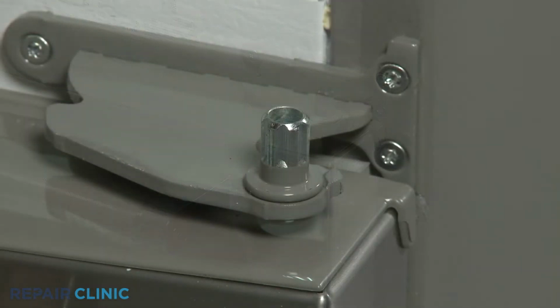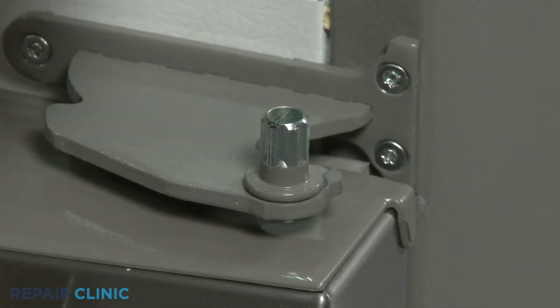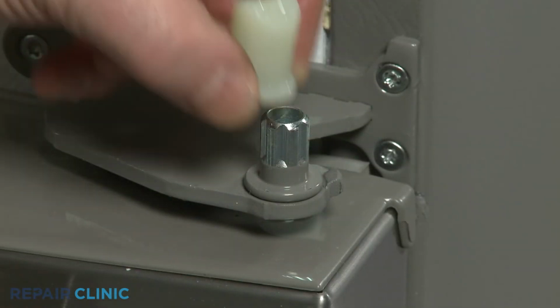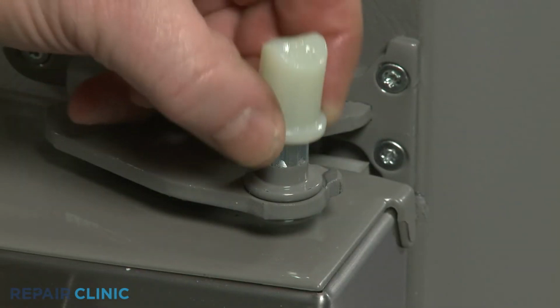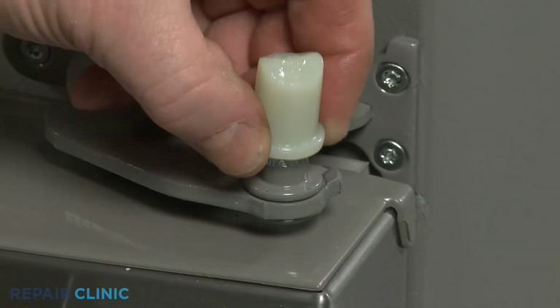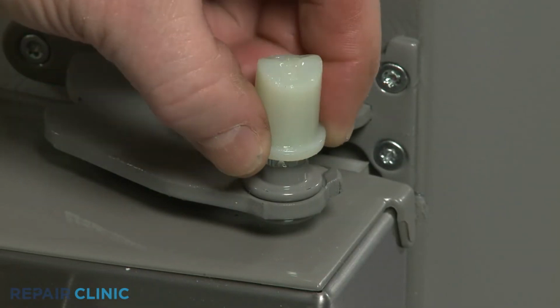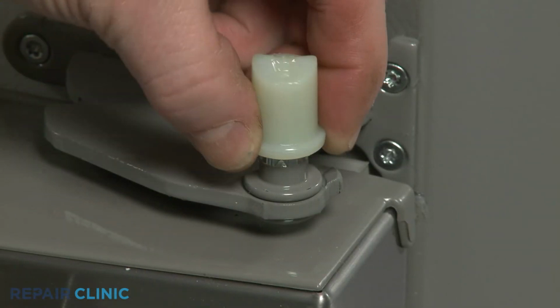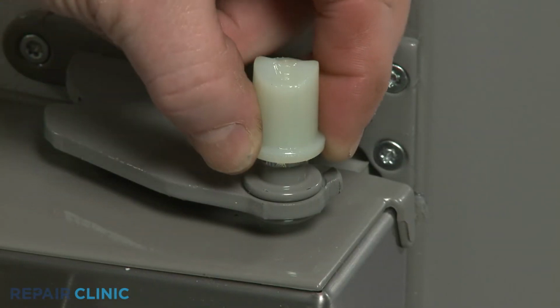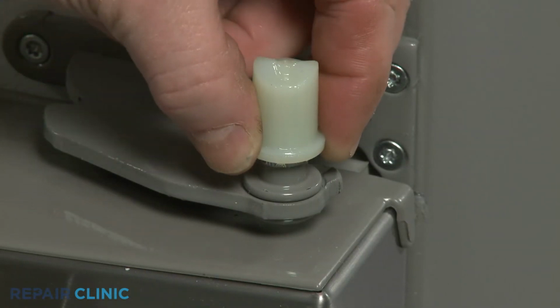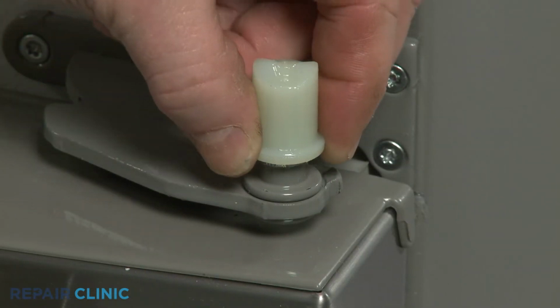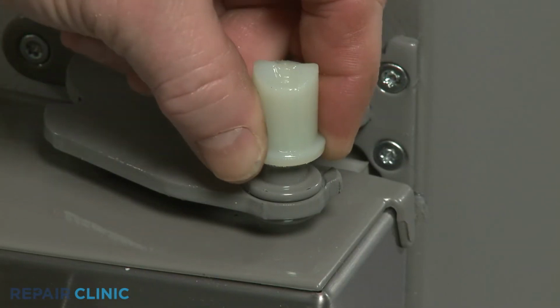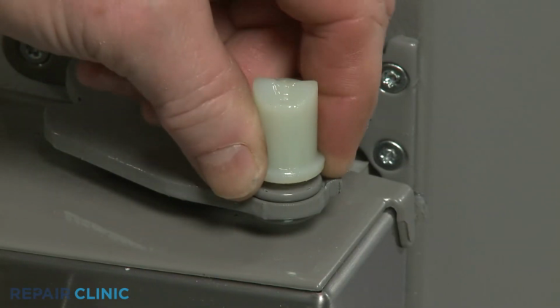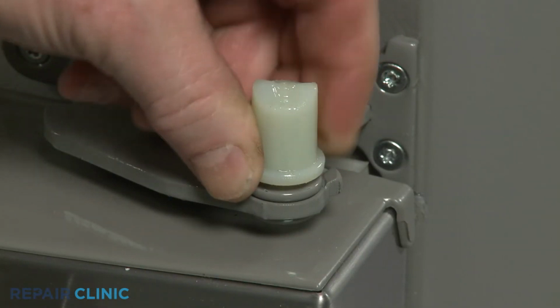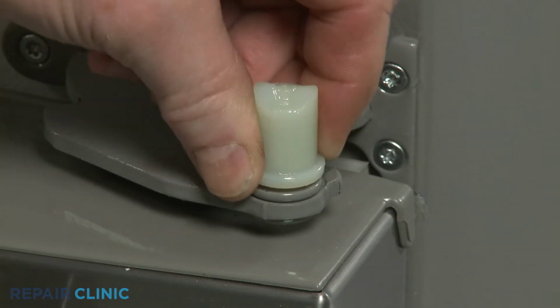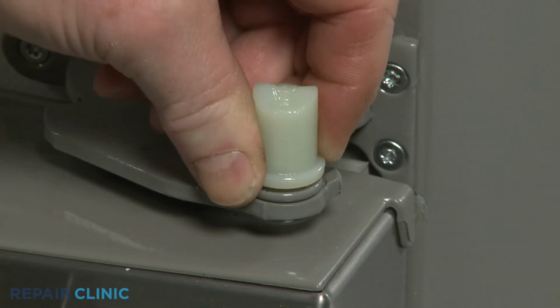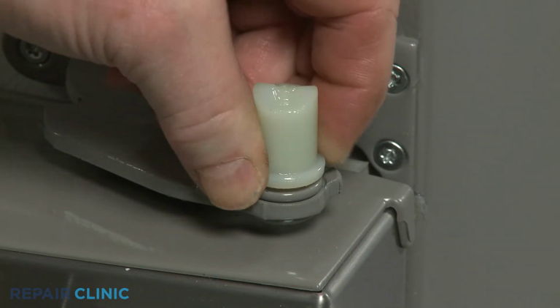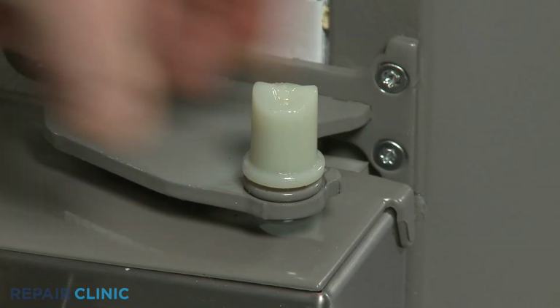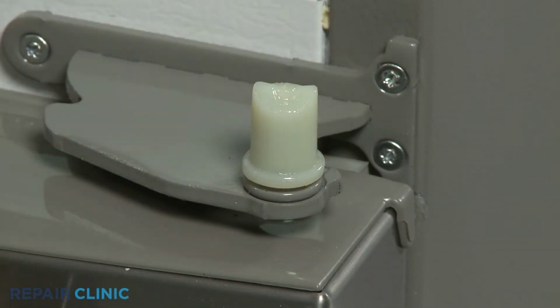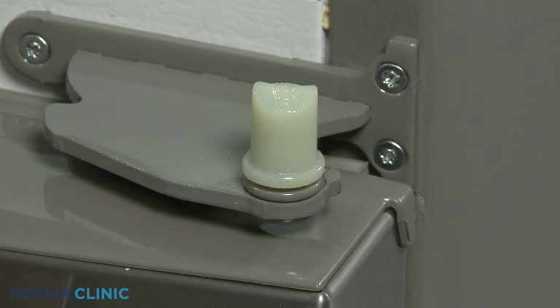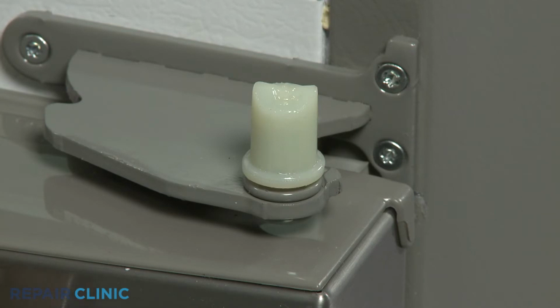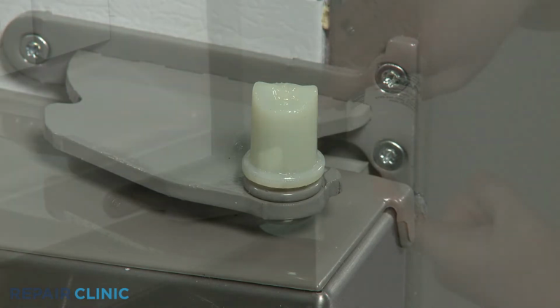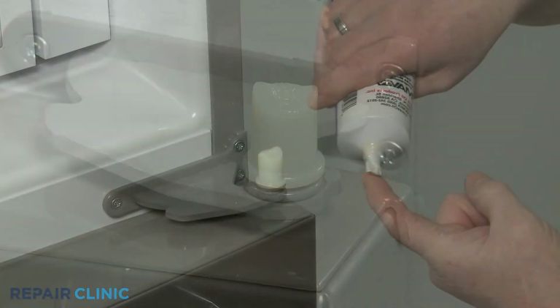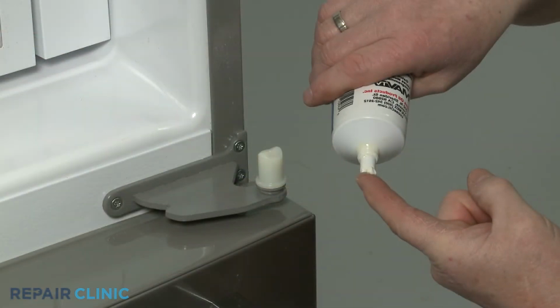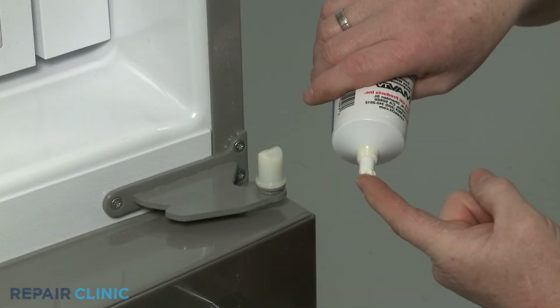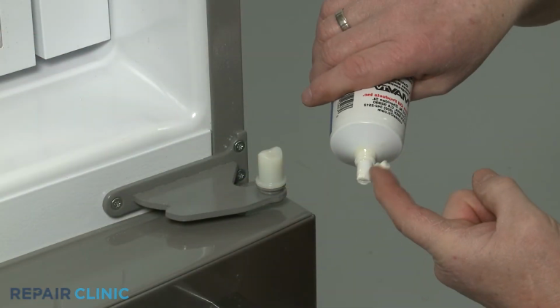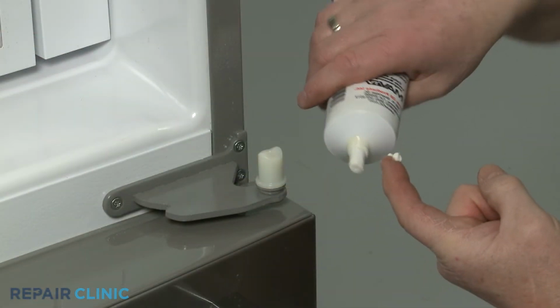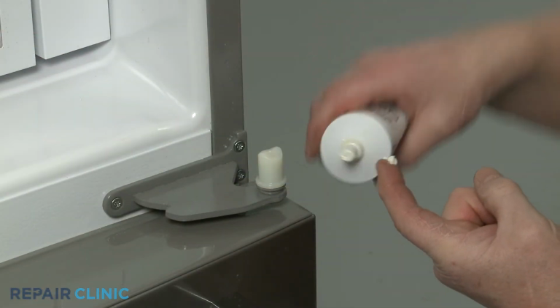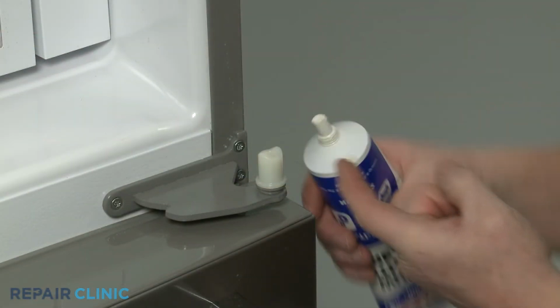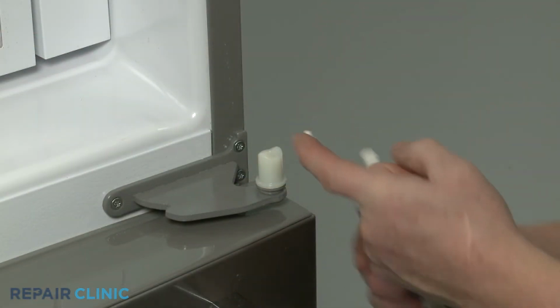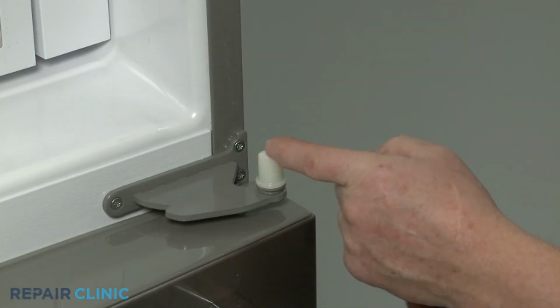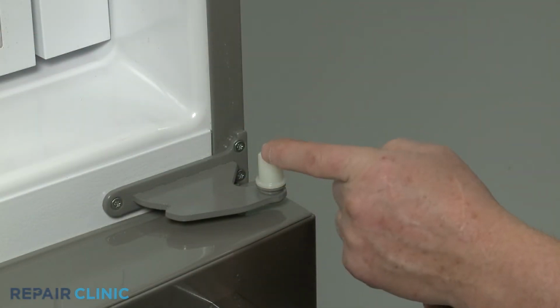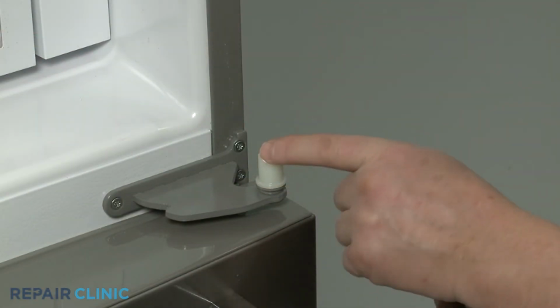Simply seat the closing cam on the hinge post and consider applying some additional lithium grease to the cam if needed.